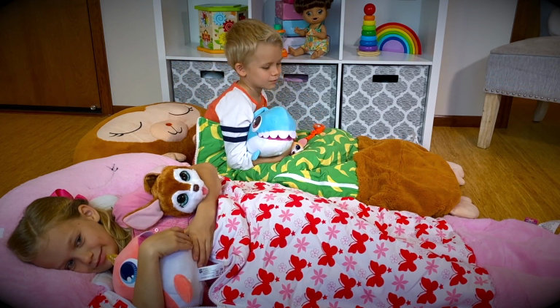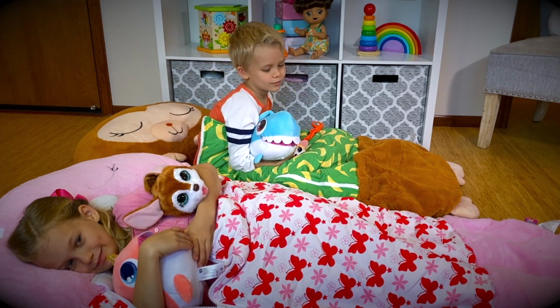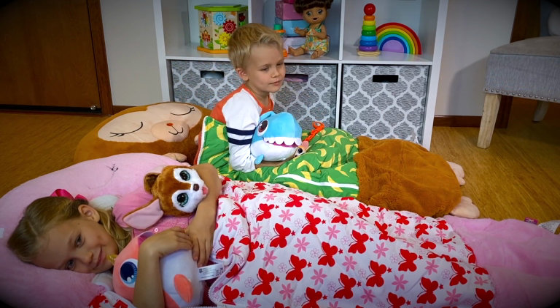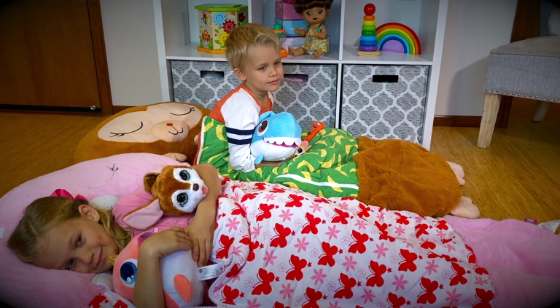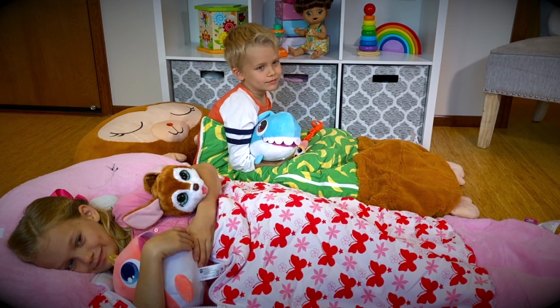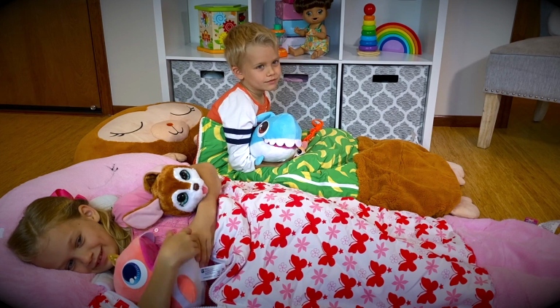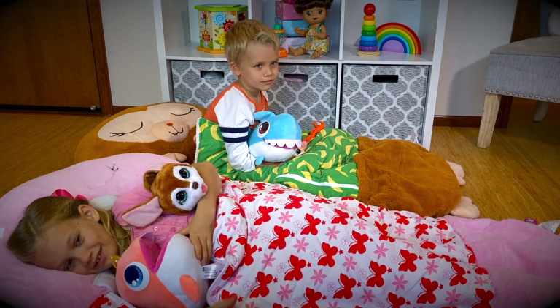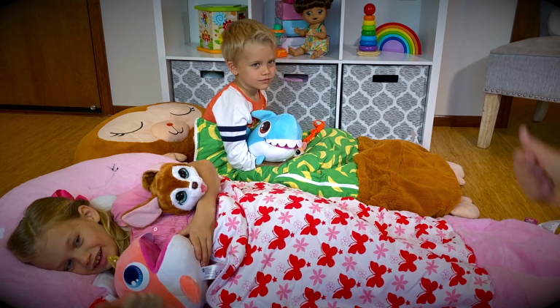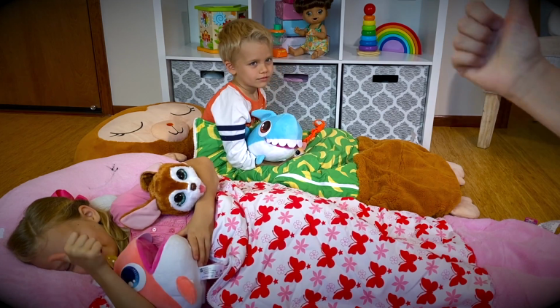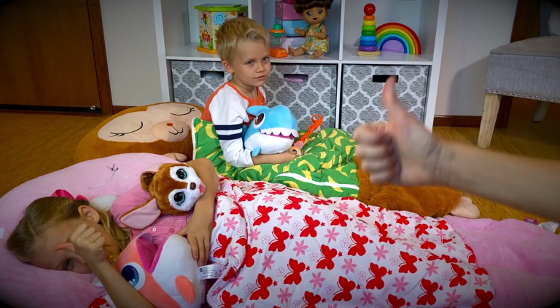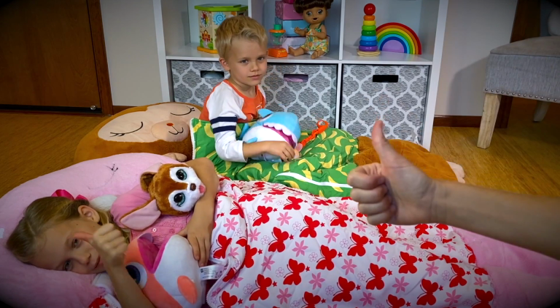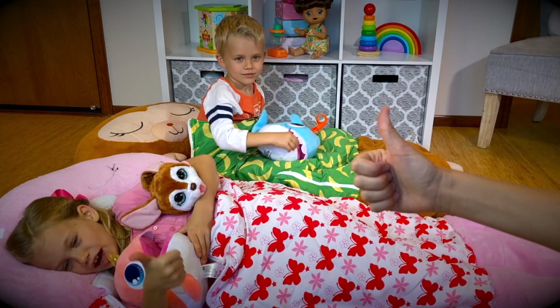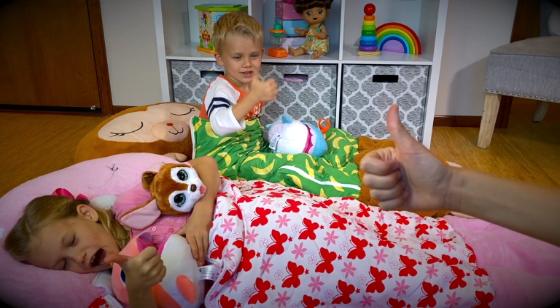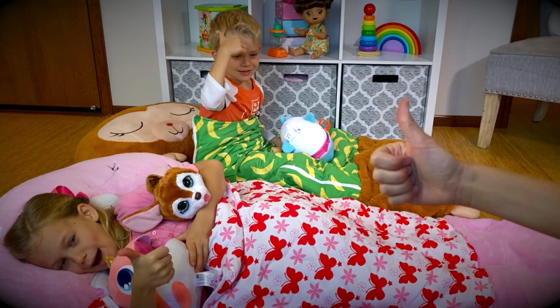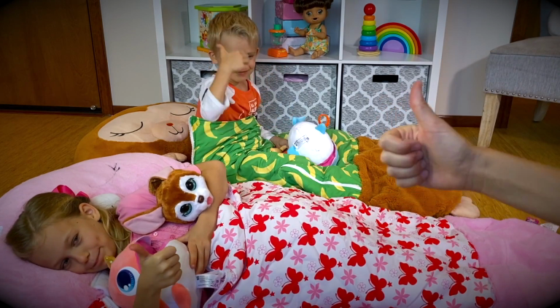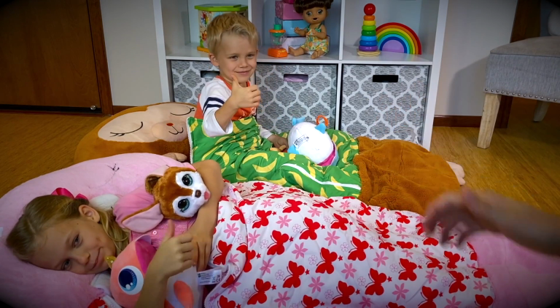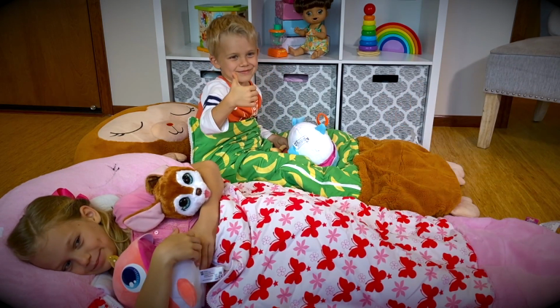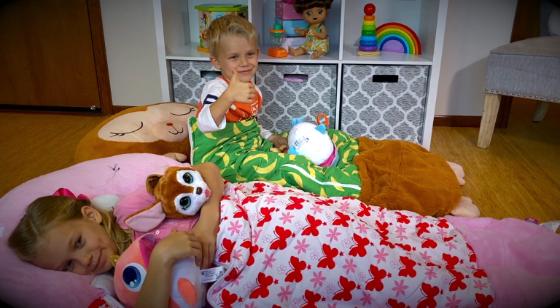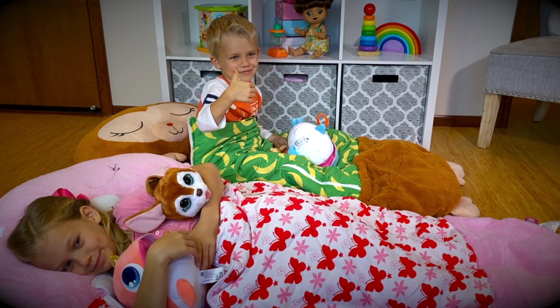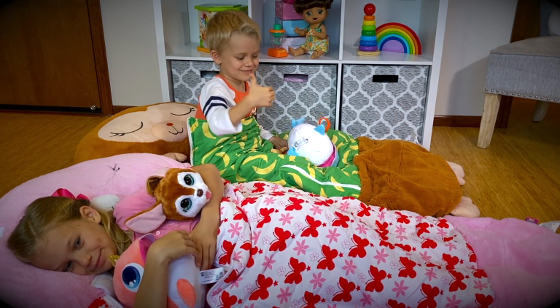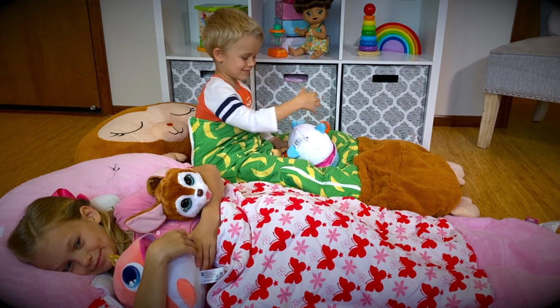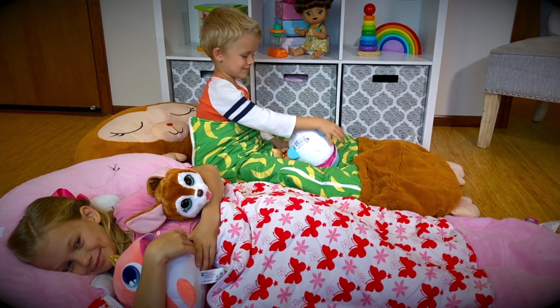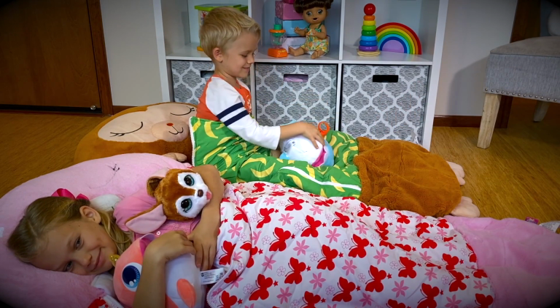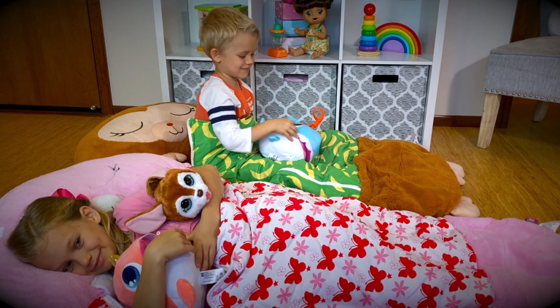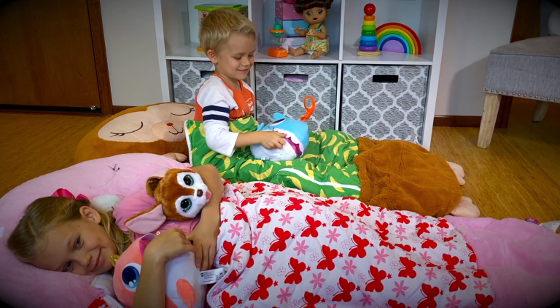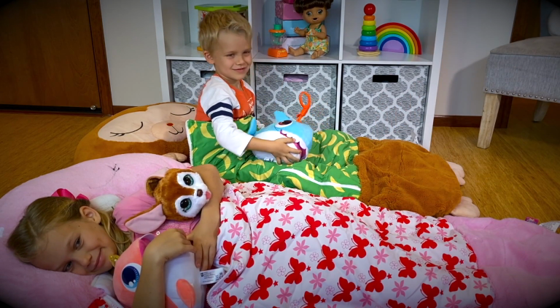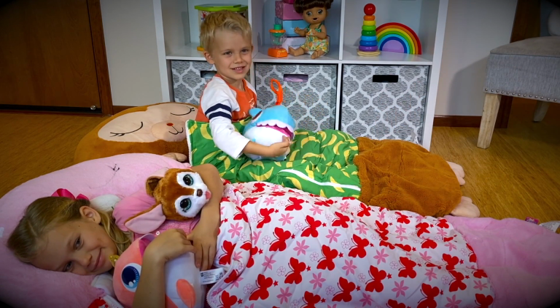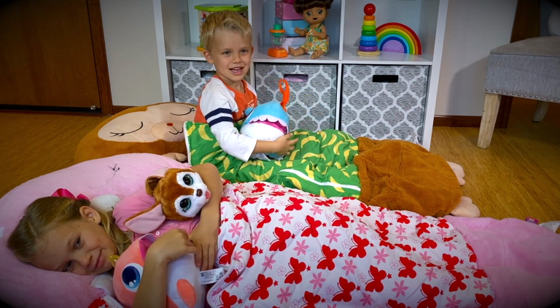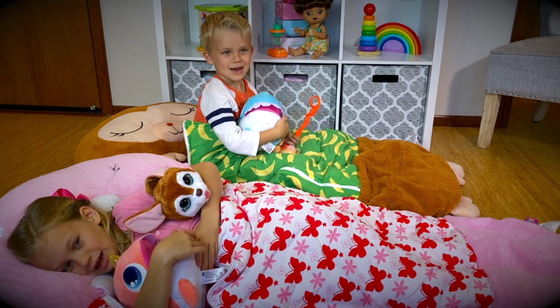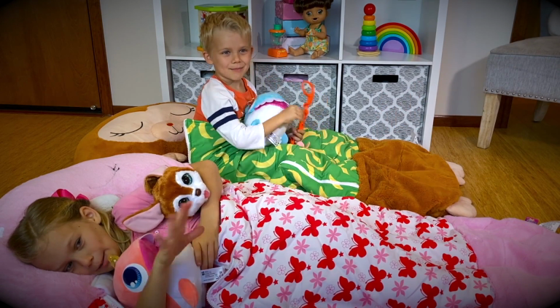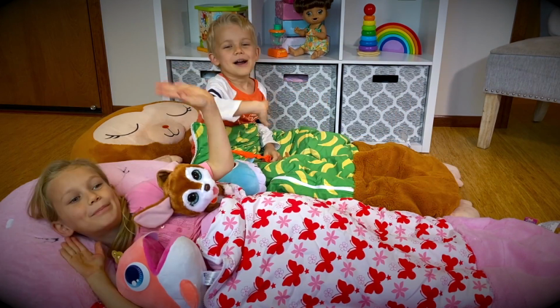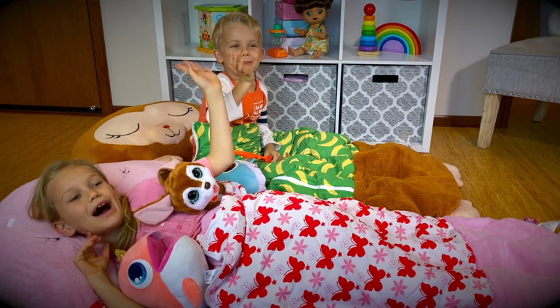Well friends, we hope you enjoyed watching us unbox all these wonderful toys as much as we enjoyed unboxing them! We should say a special thank you to Baby Alive, For Real Friends, J at Play Toys, and Cloud Pet, who sent us a walrus and a talking shark! If you guys enjoyed this video, please give us a thumbs up and we'll see you next time — bye!